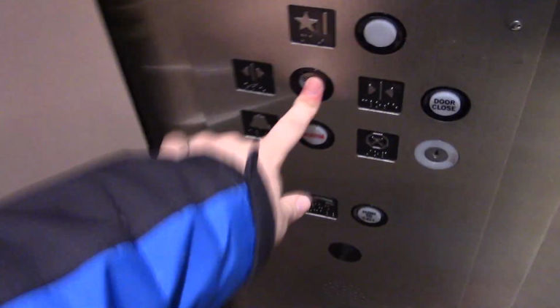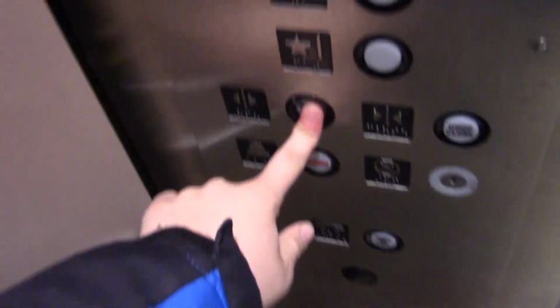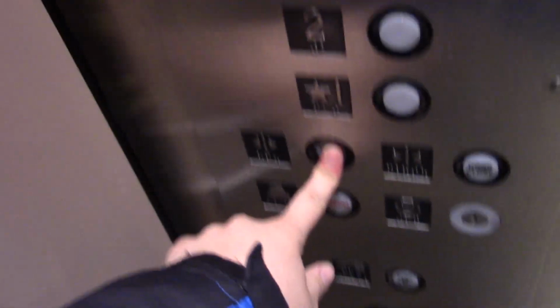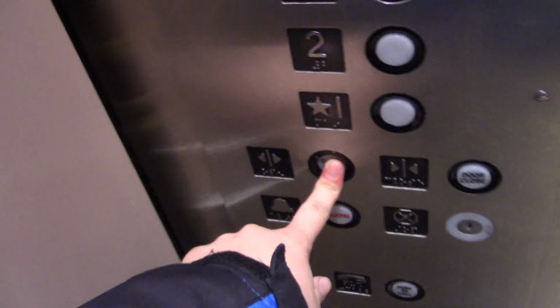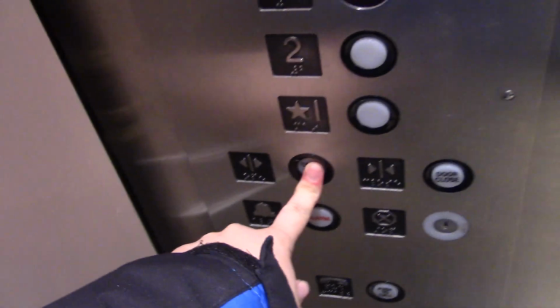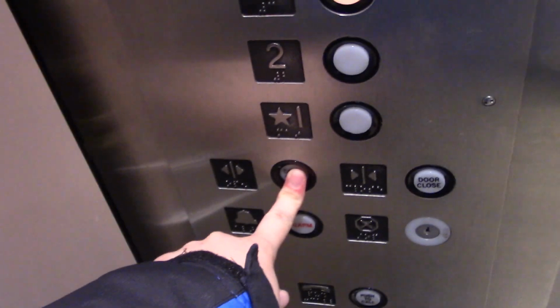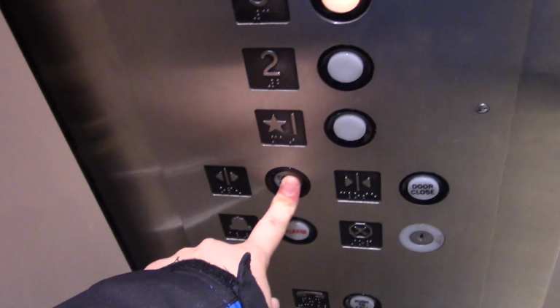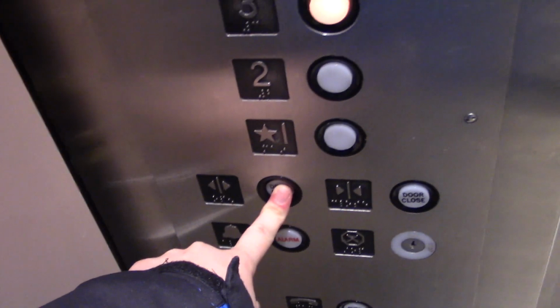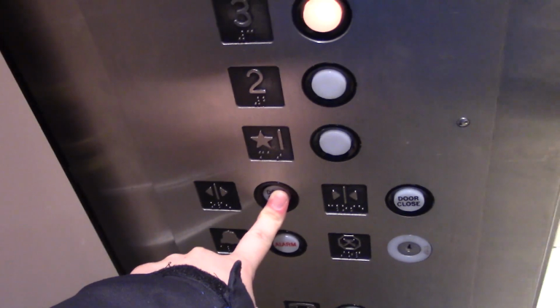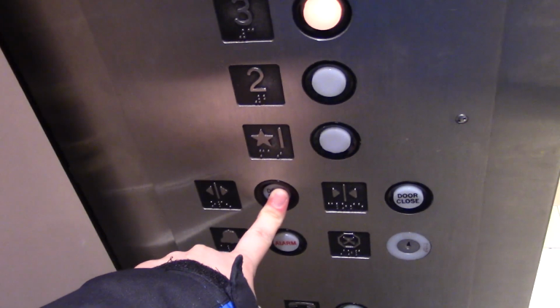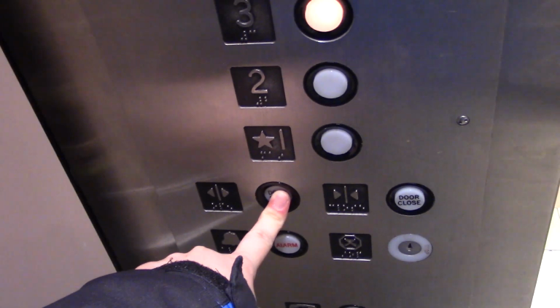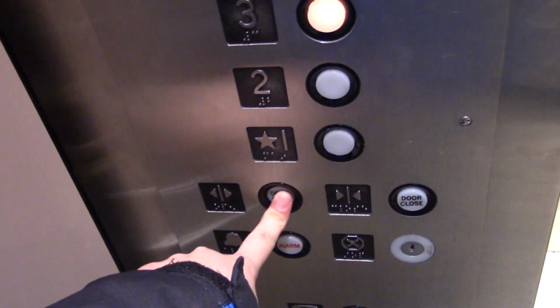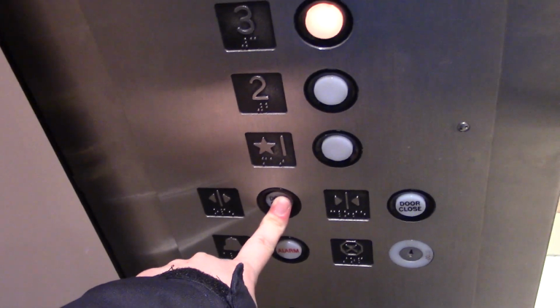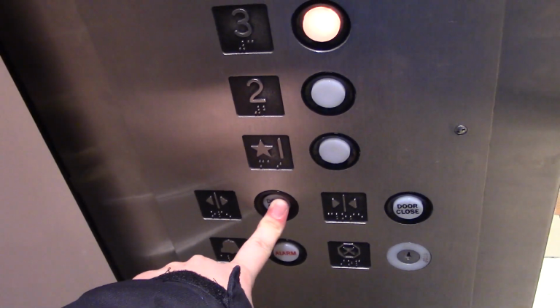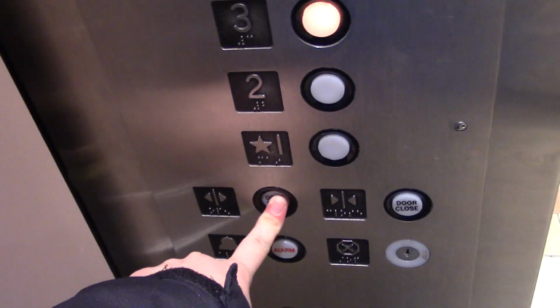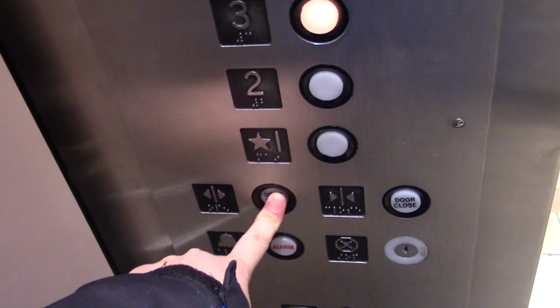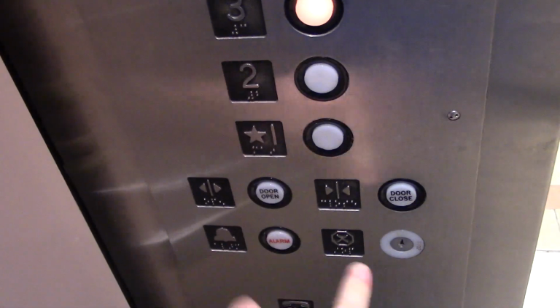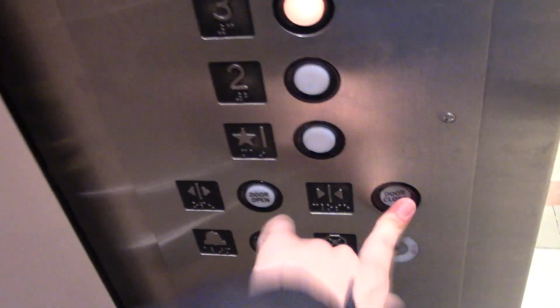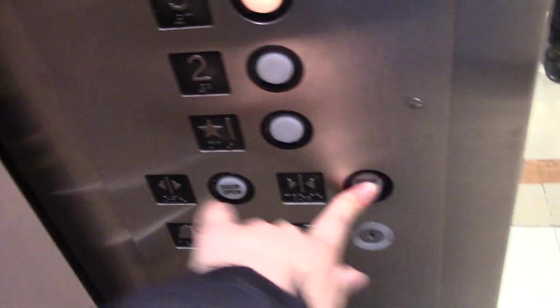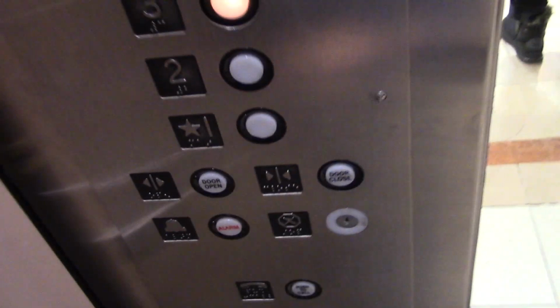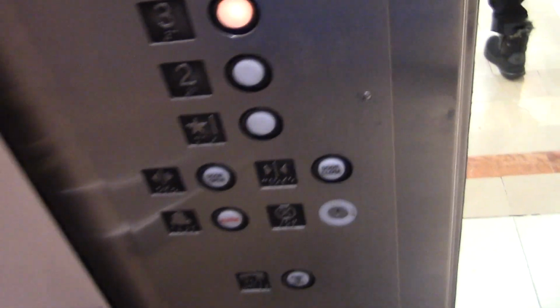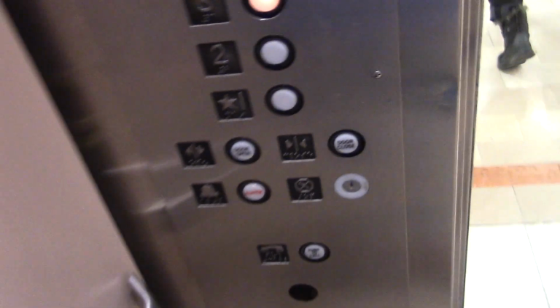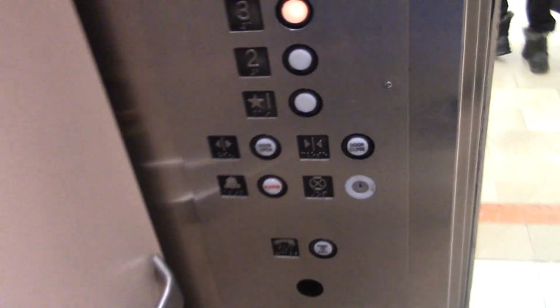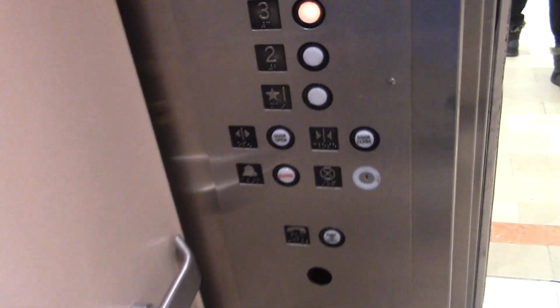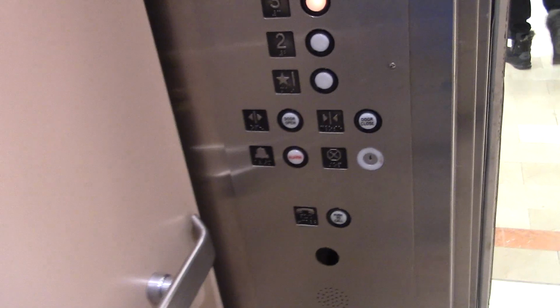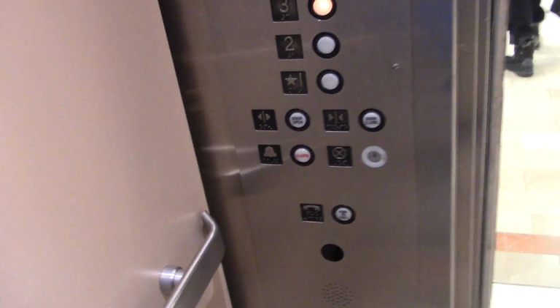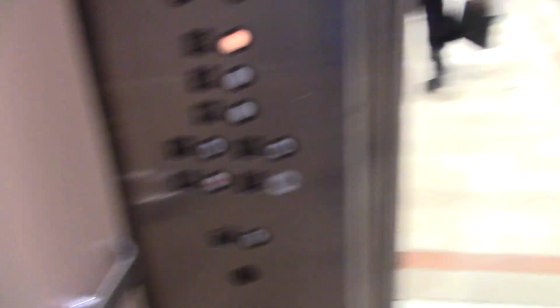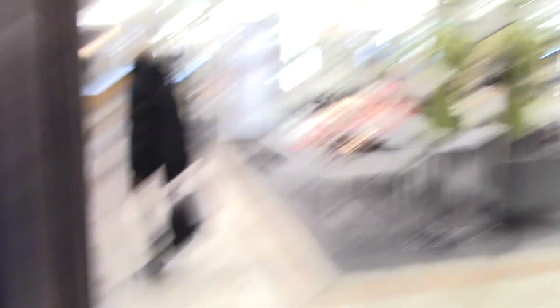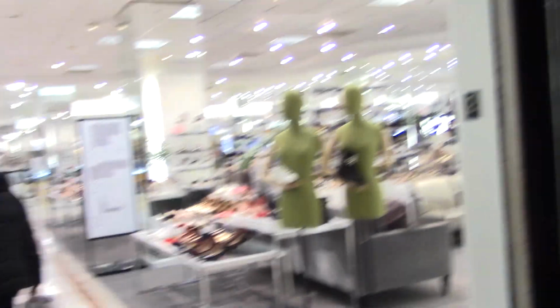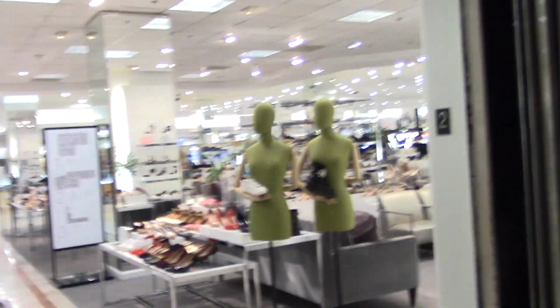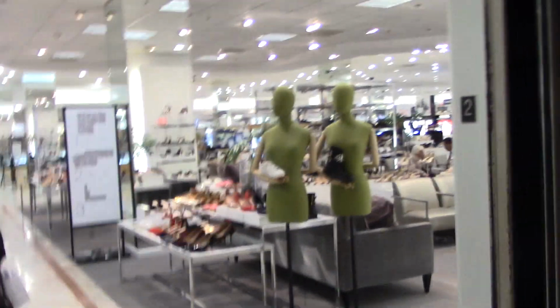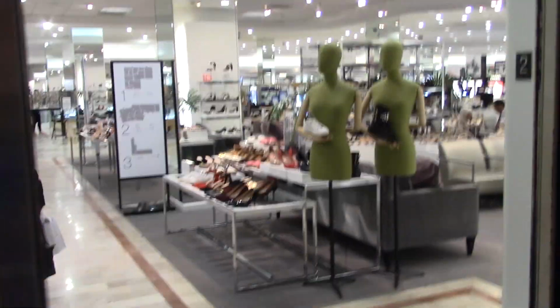Have a good one. You too. Thanks. Door close does not work. There's the store.